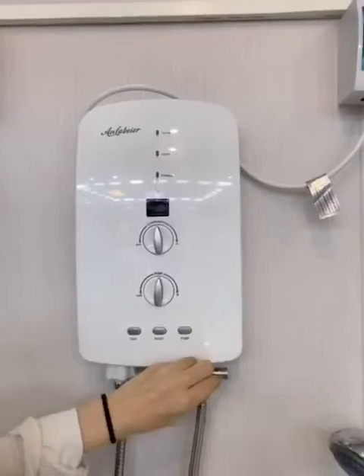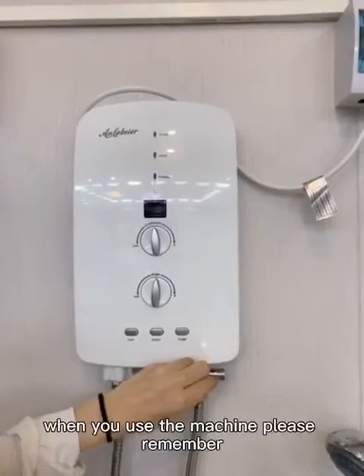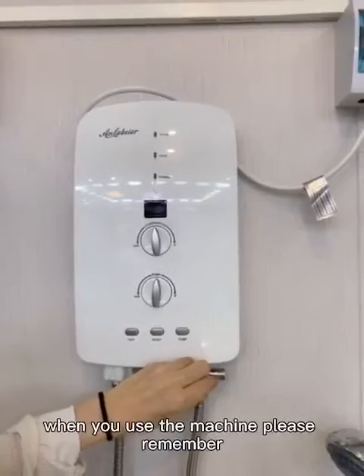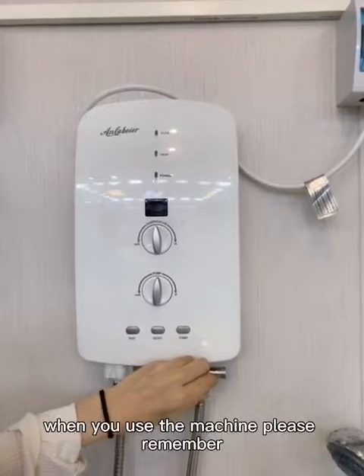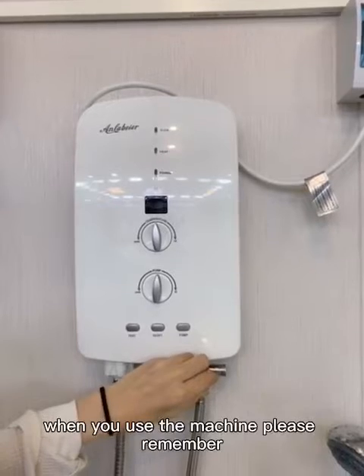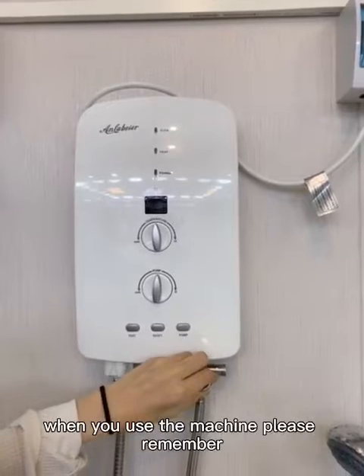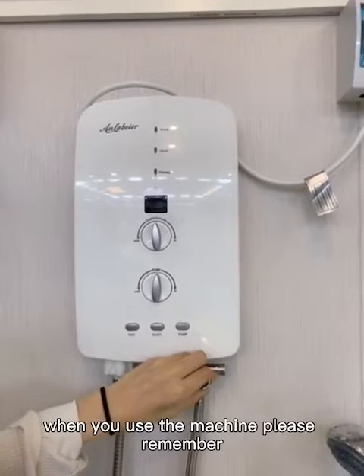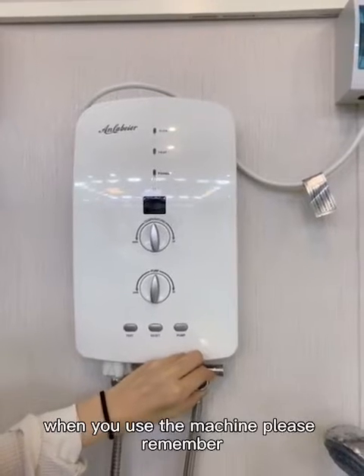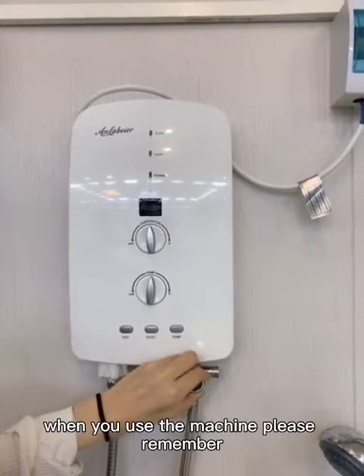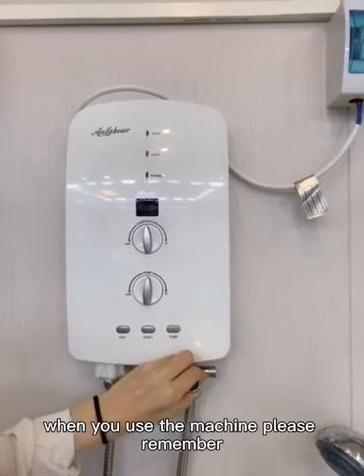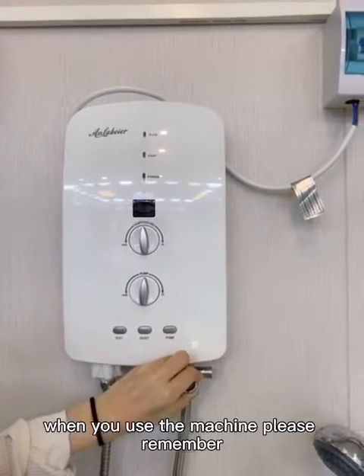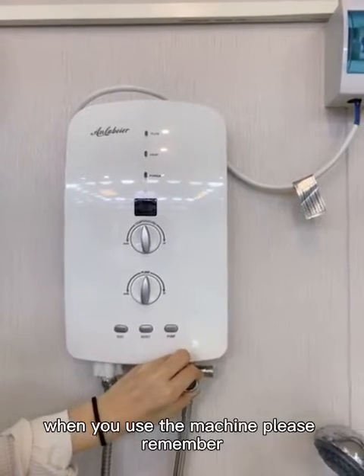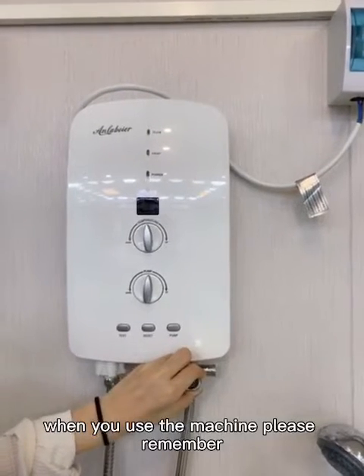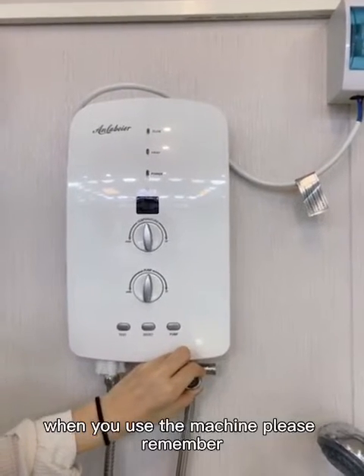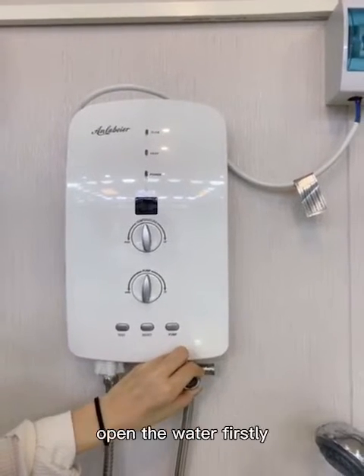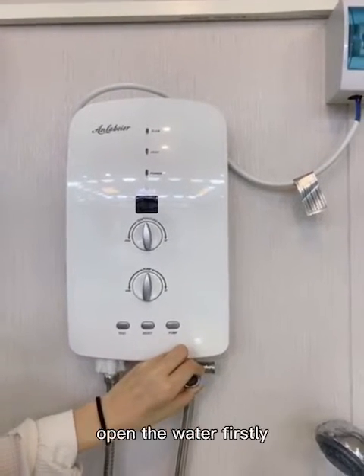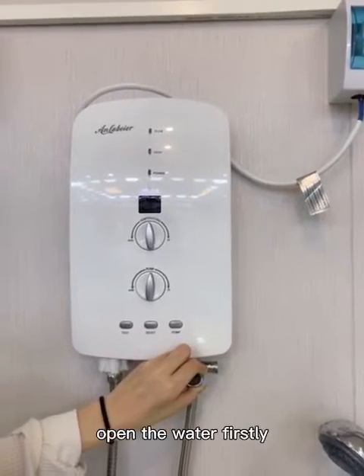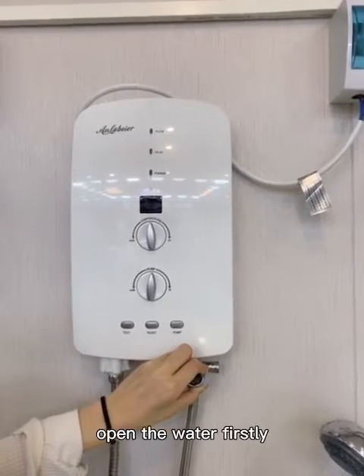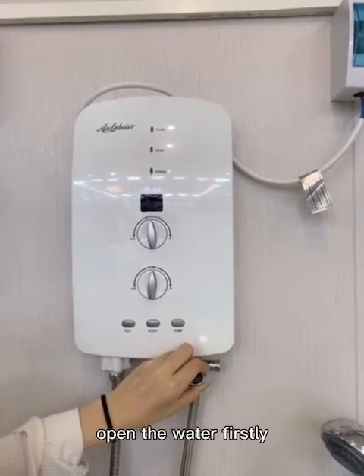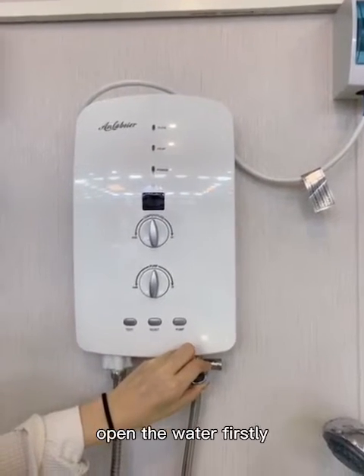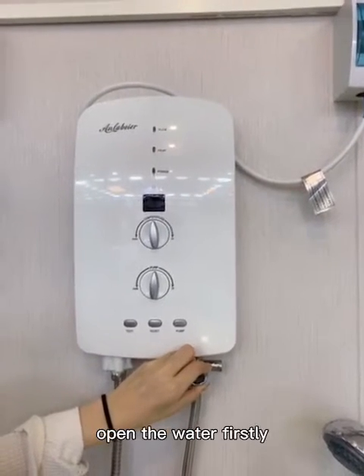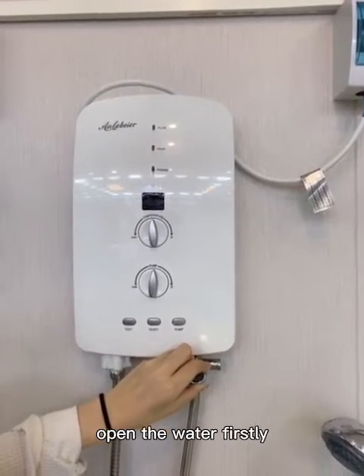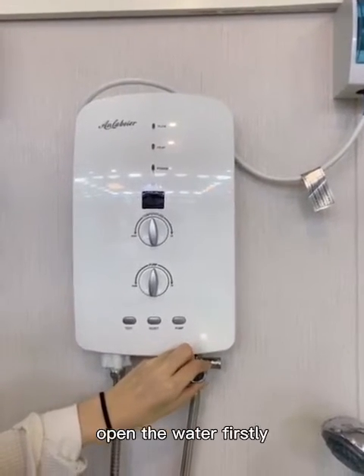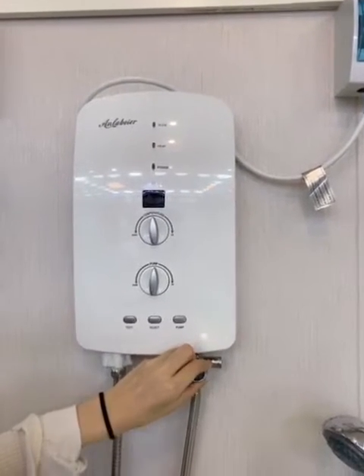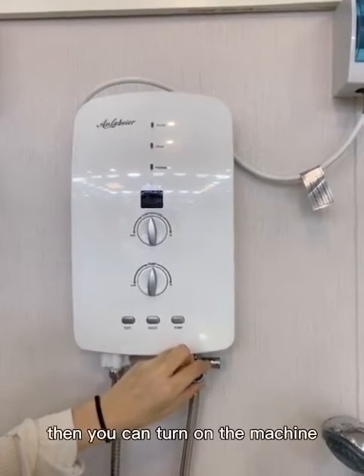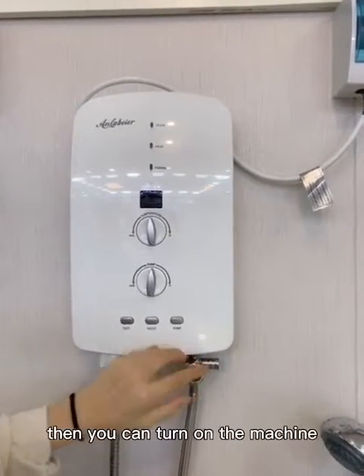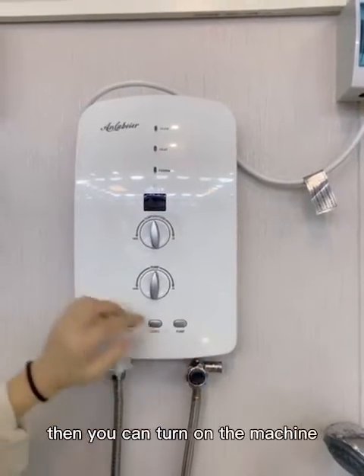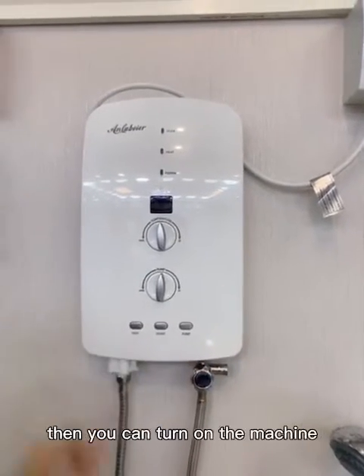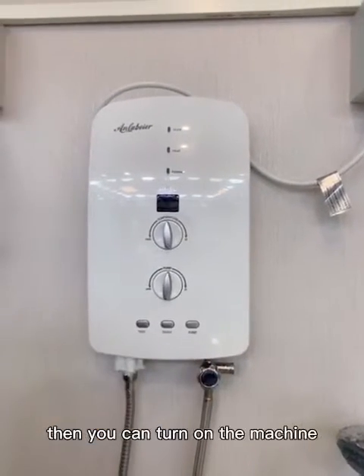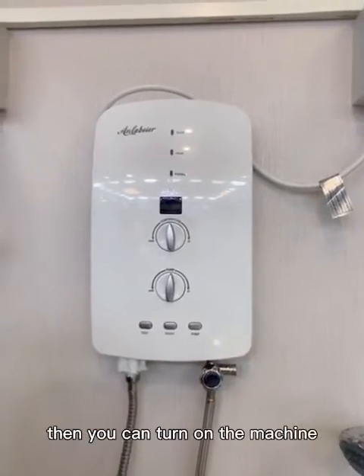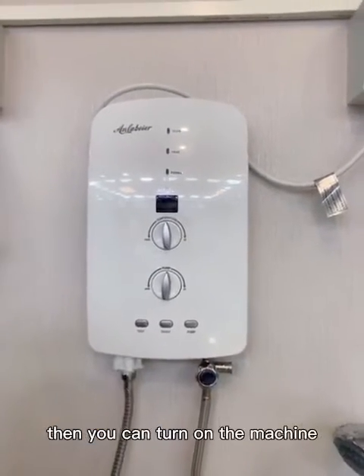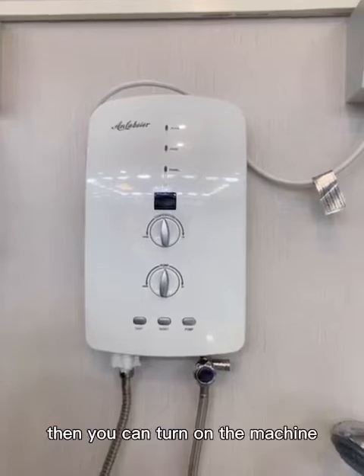When you use the machine, please remember to open the water first. Then you can turn on the machine.